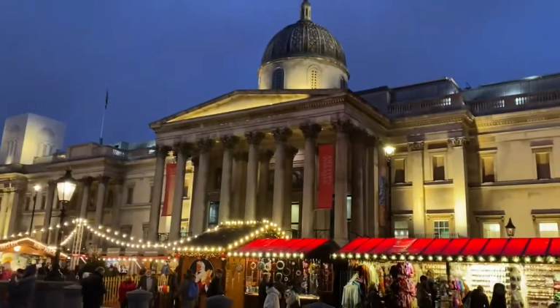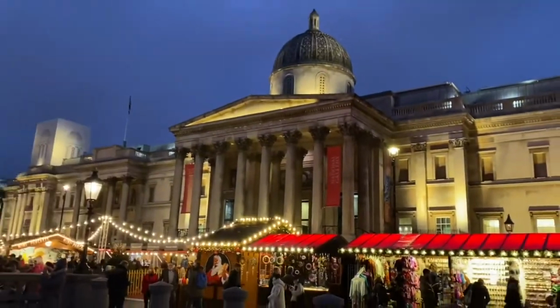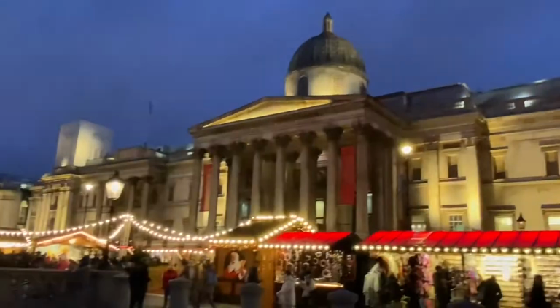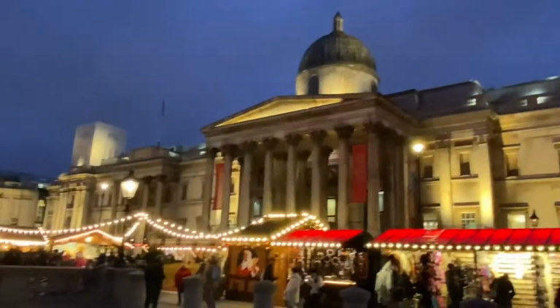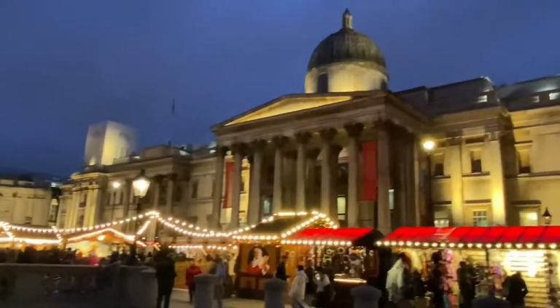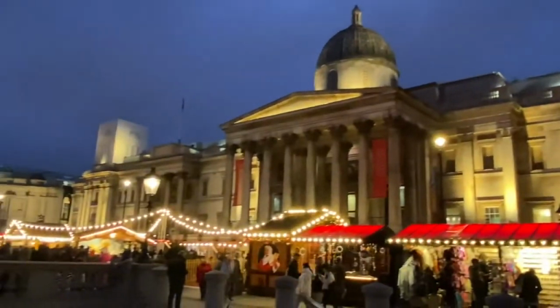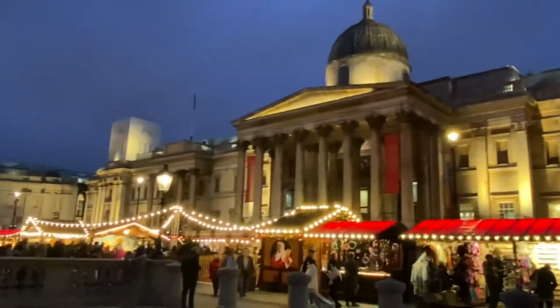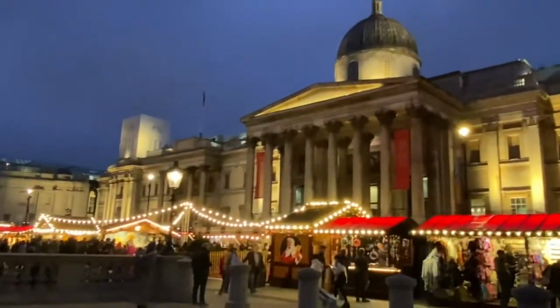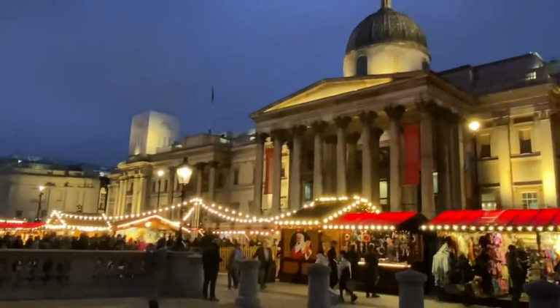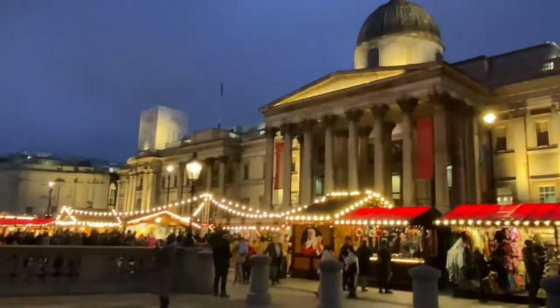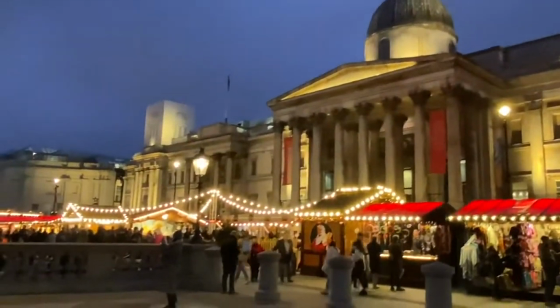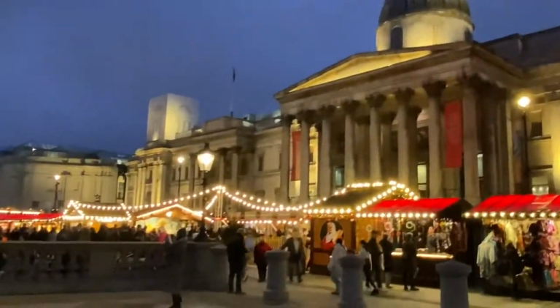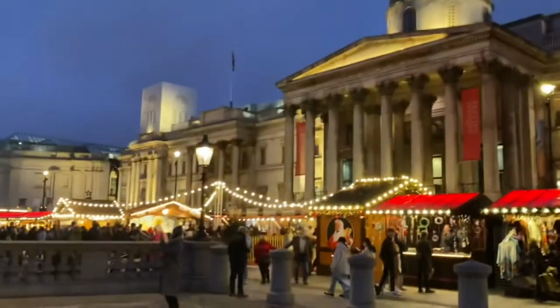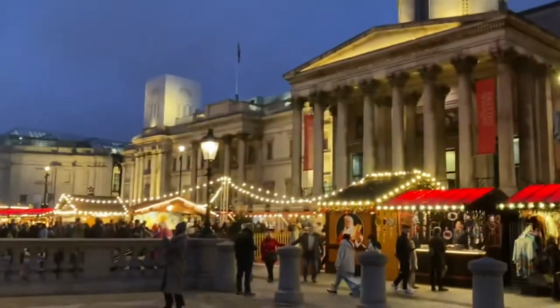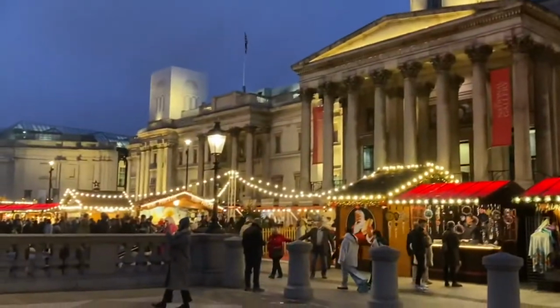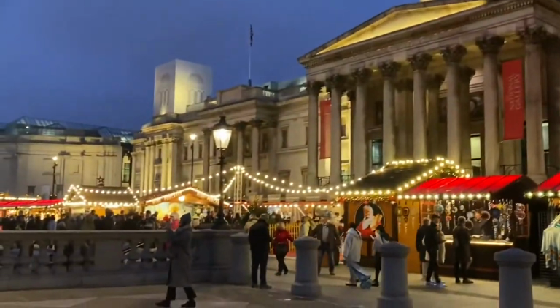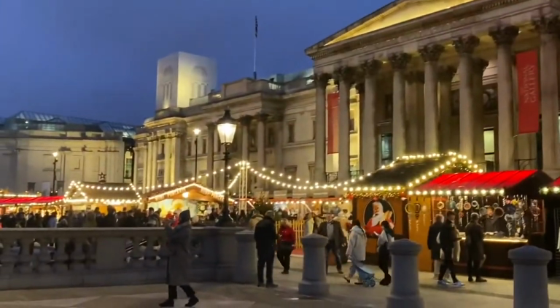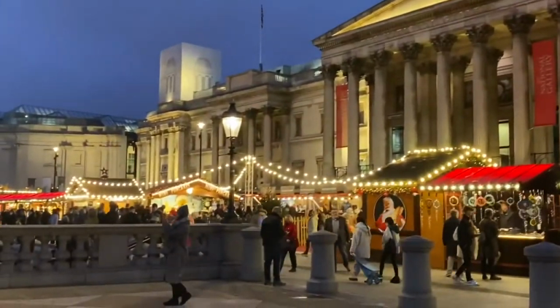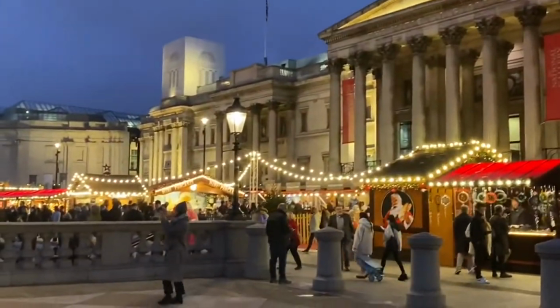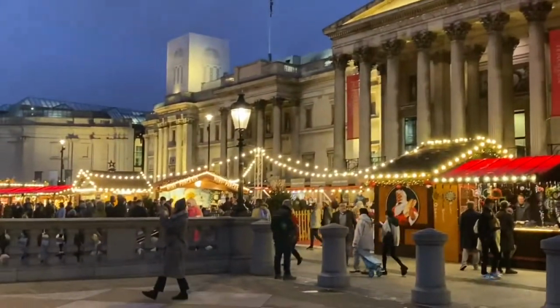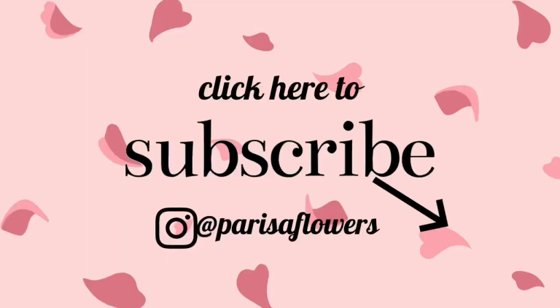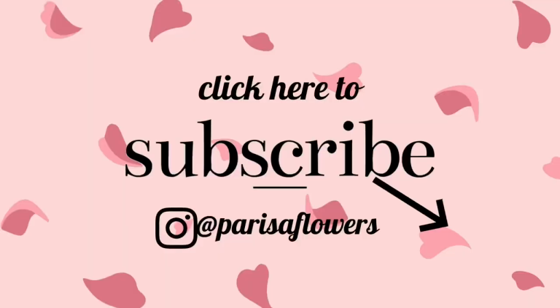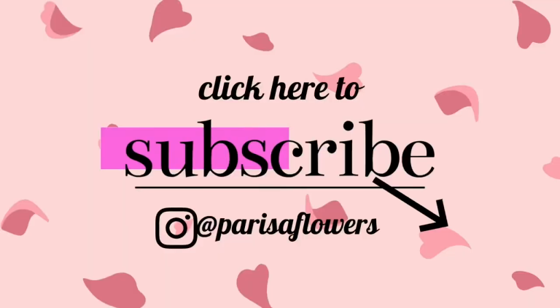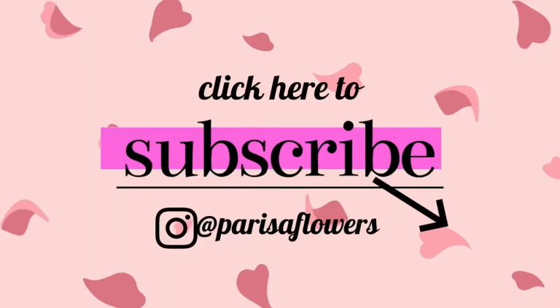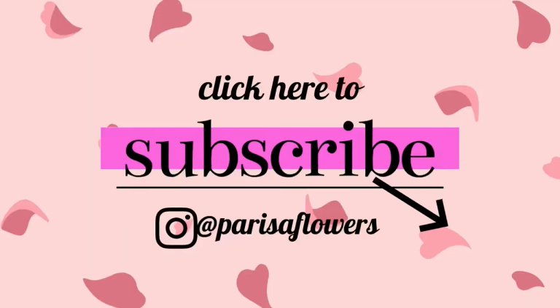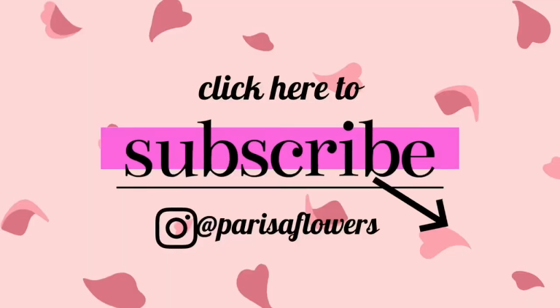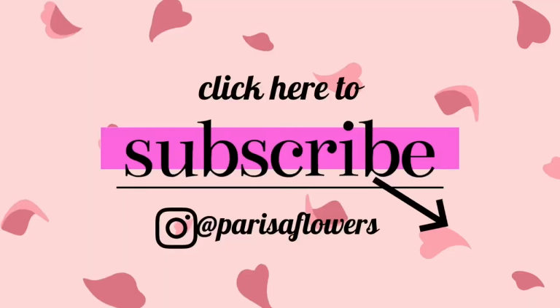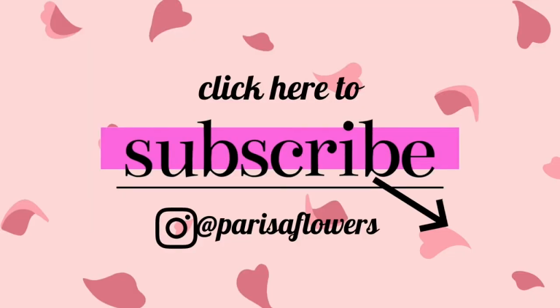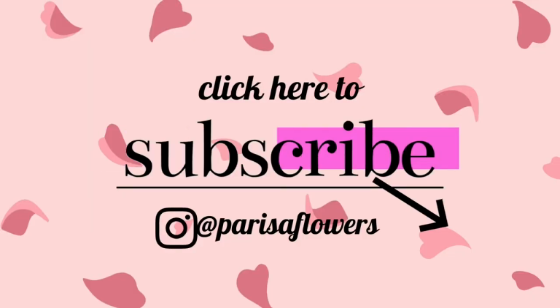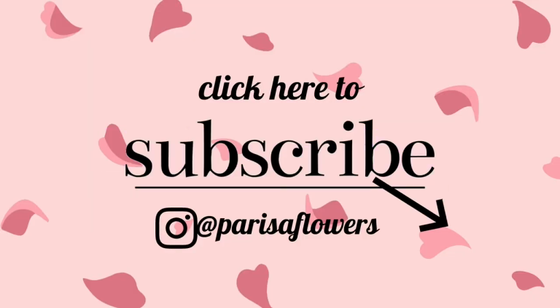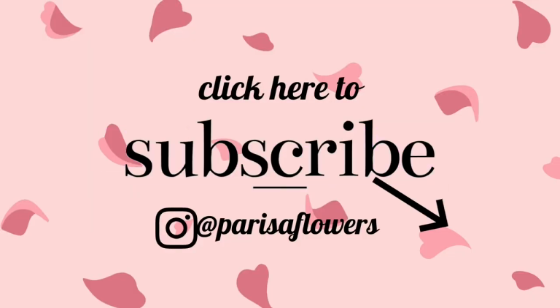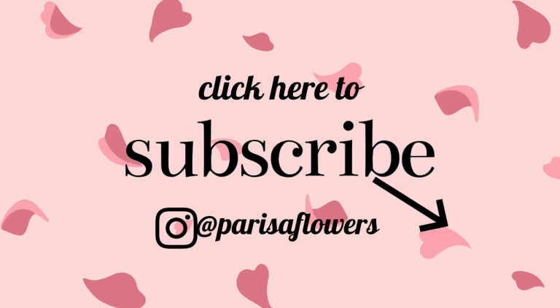I hope you did enjoy this video and please do subscribe.